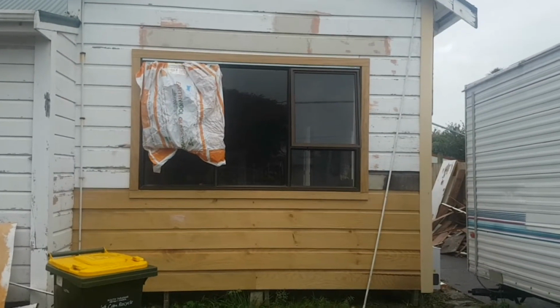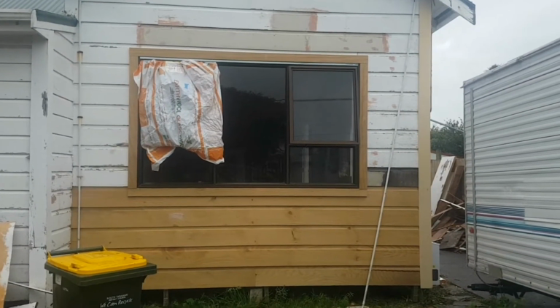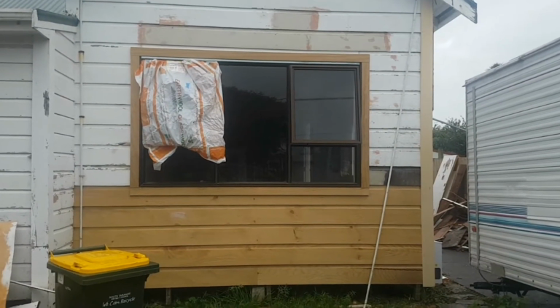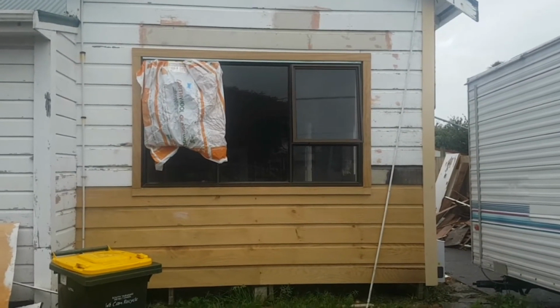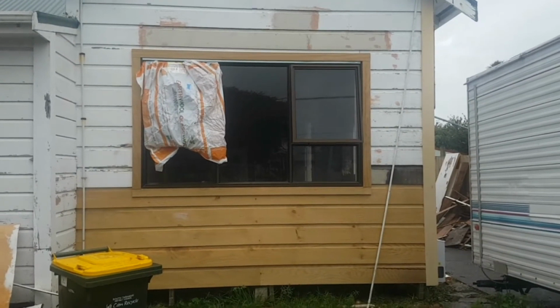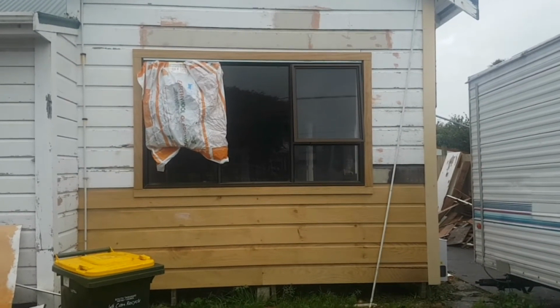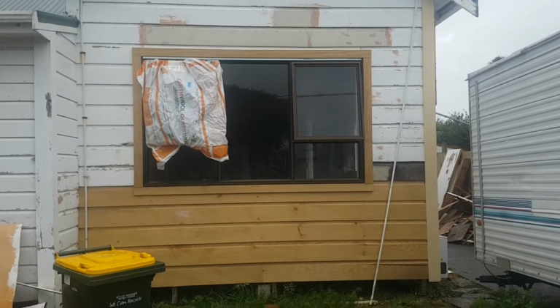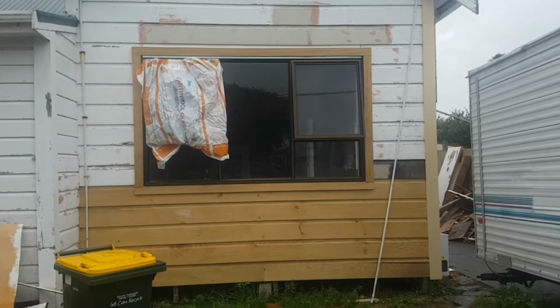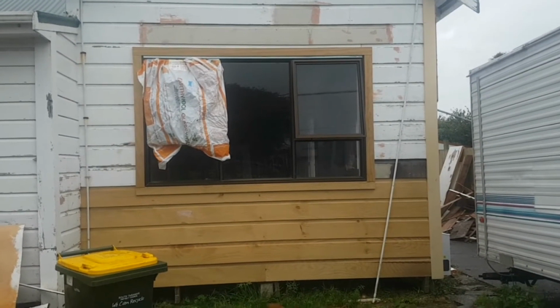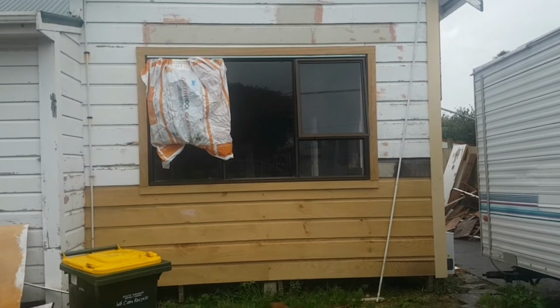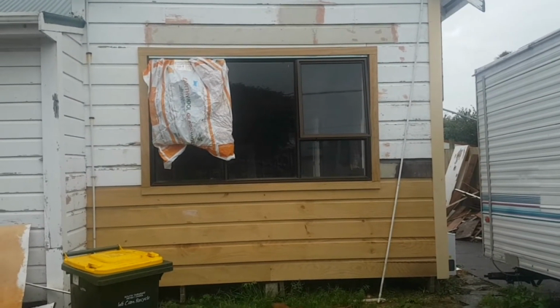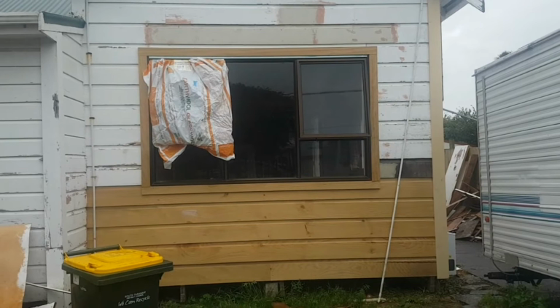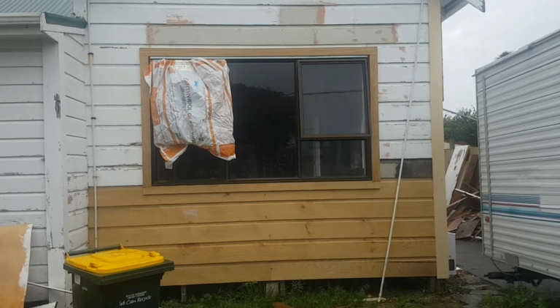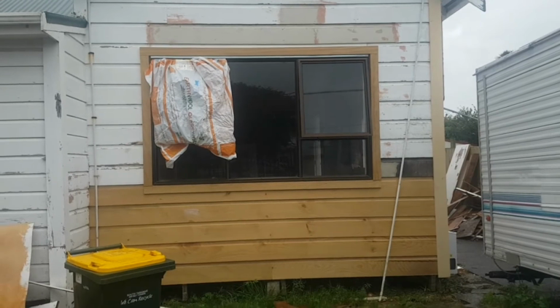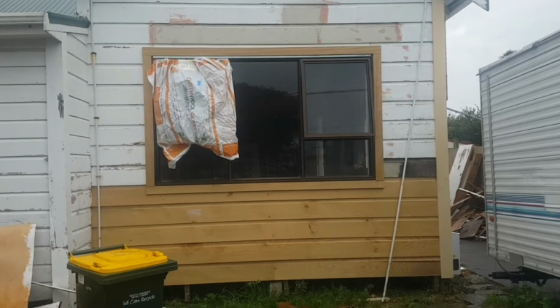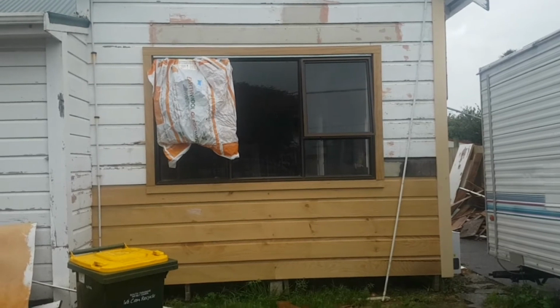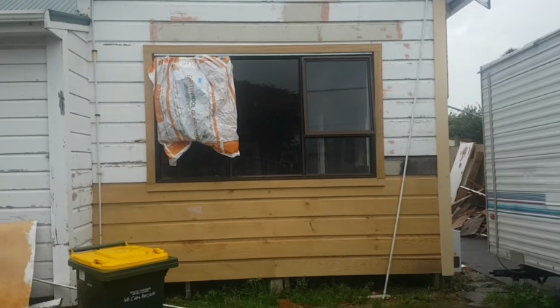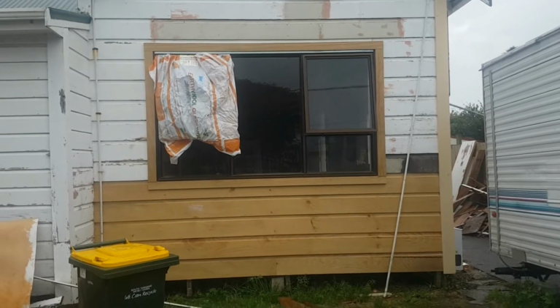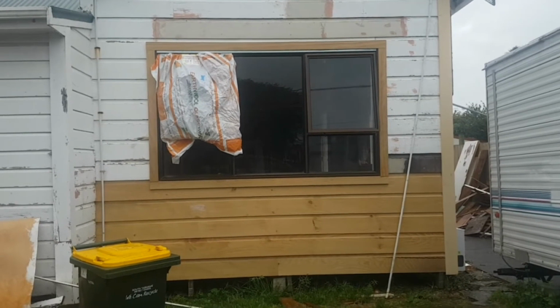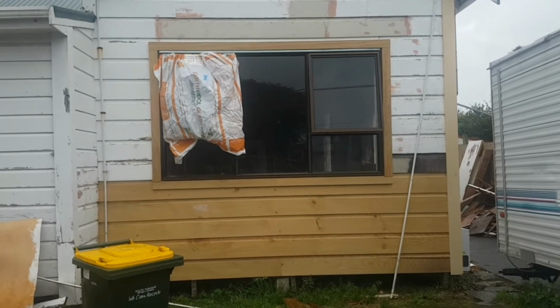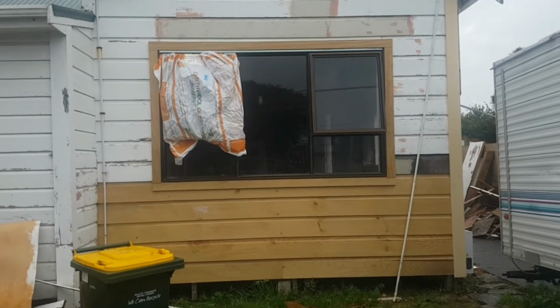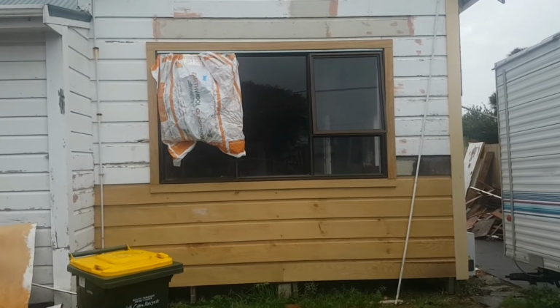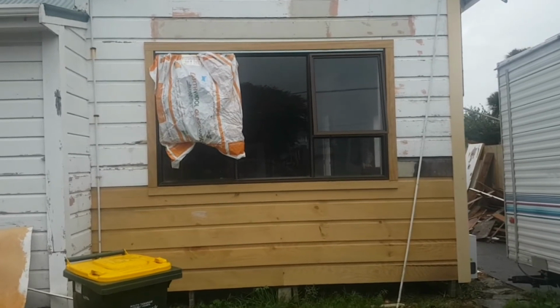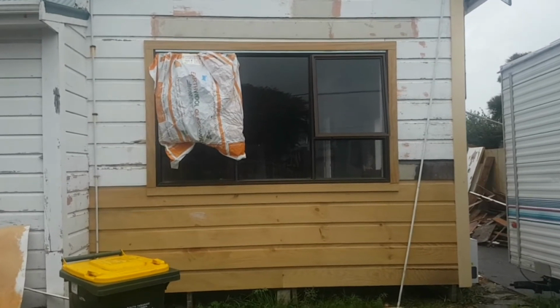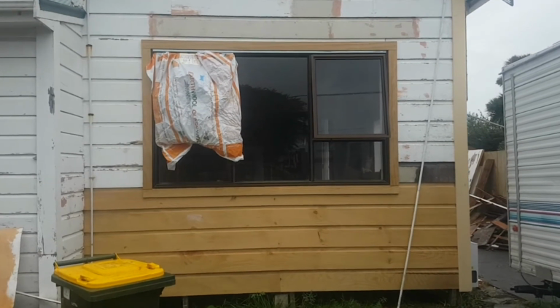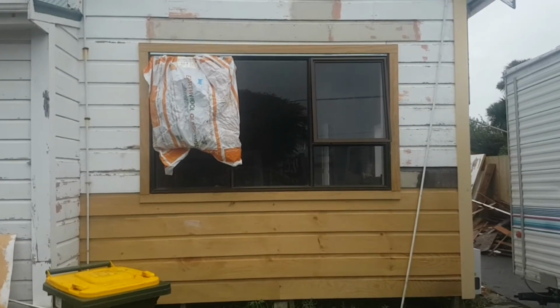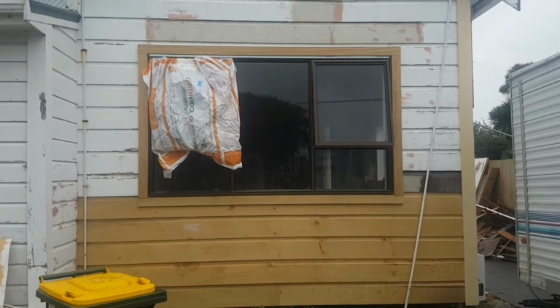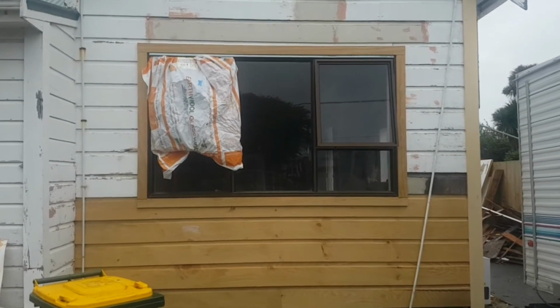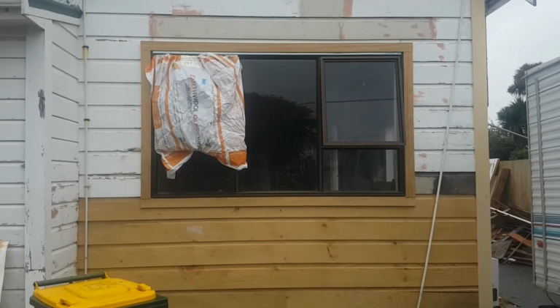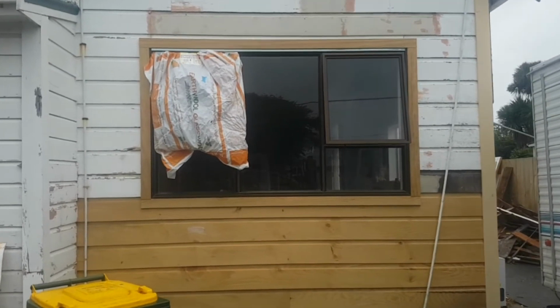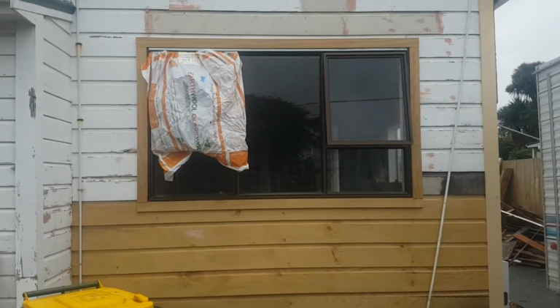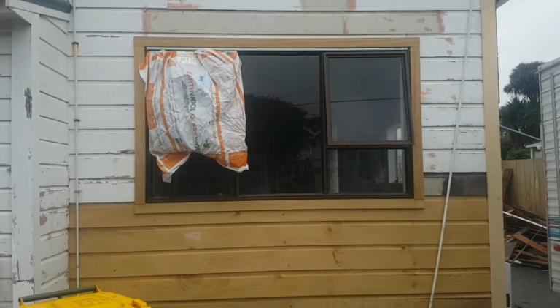I am going to stand out in the rain and ramble because we heard a funny story from the neighbour about this window.